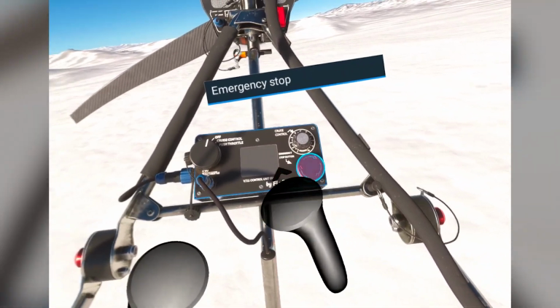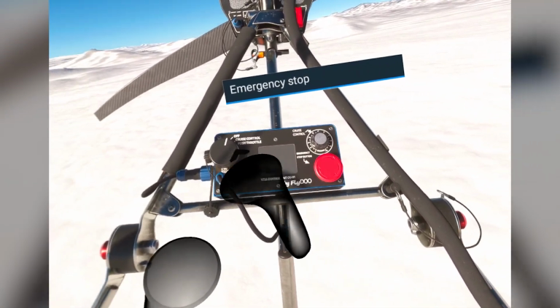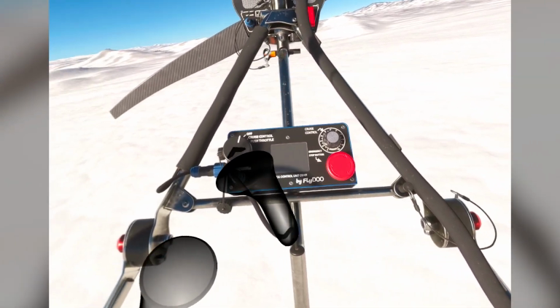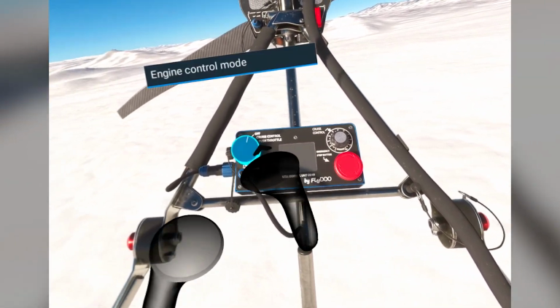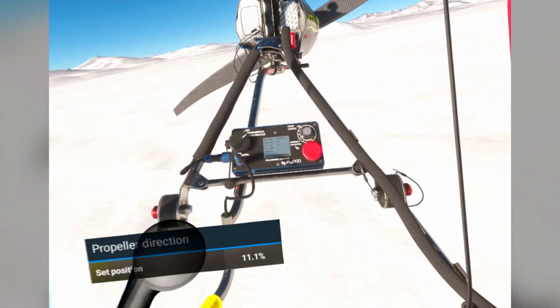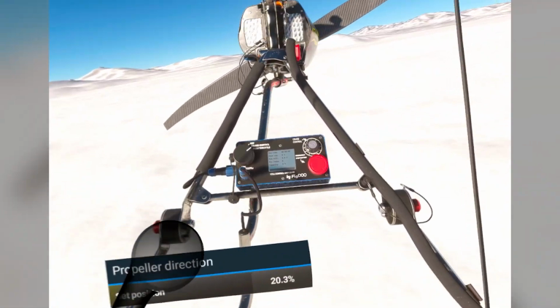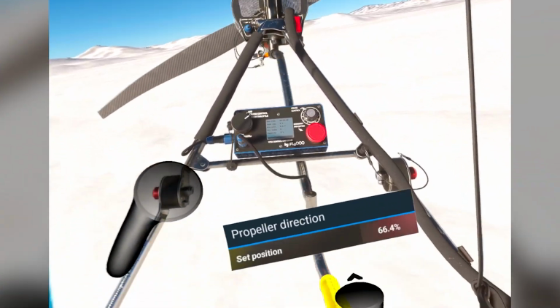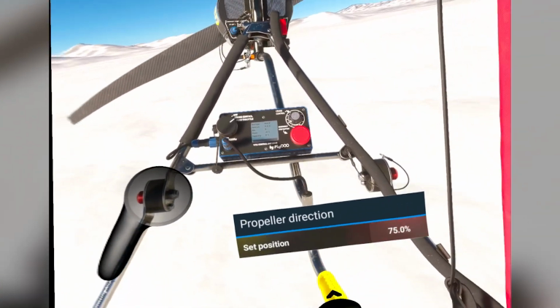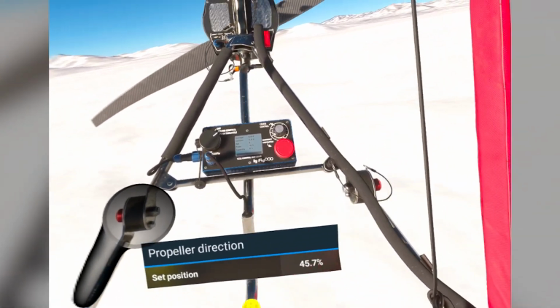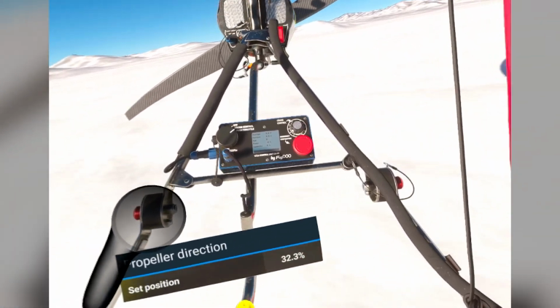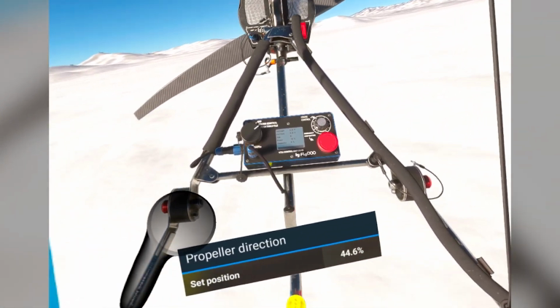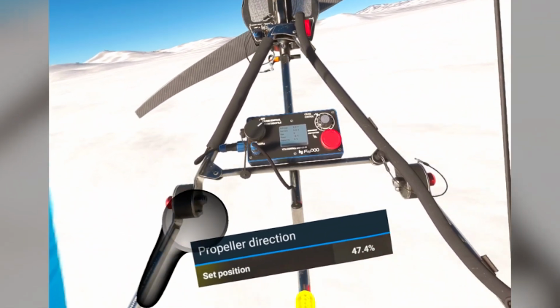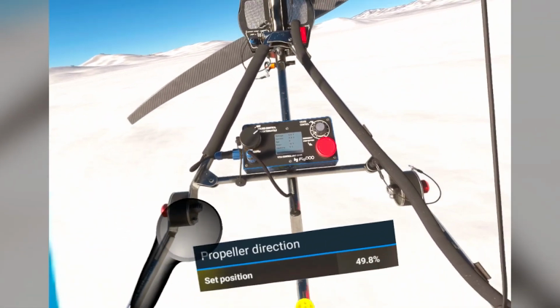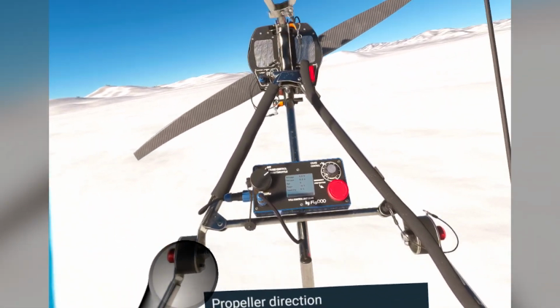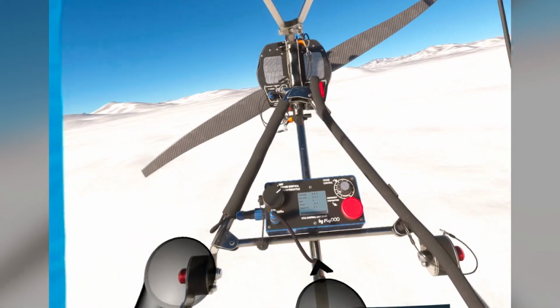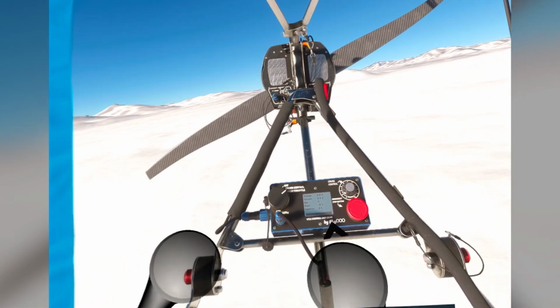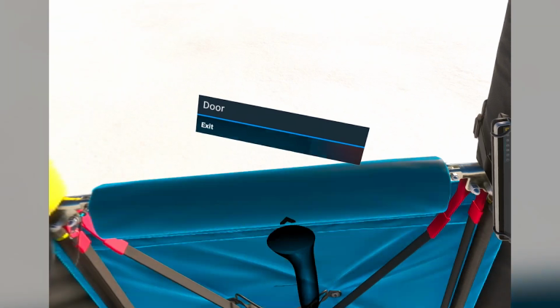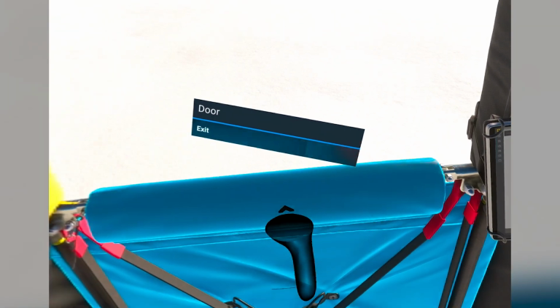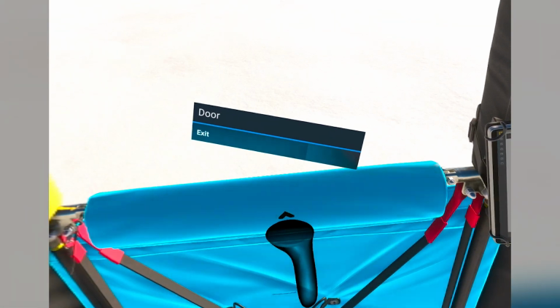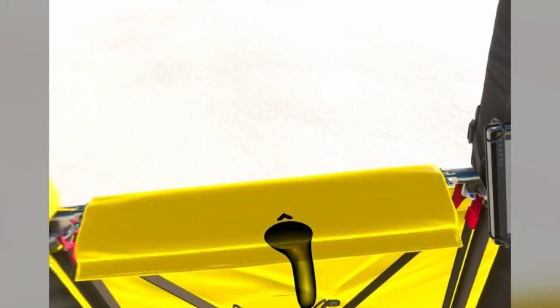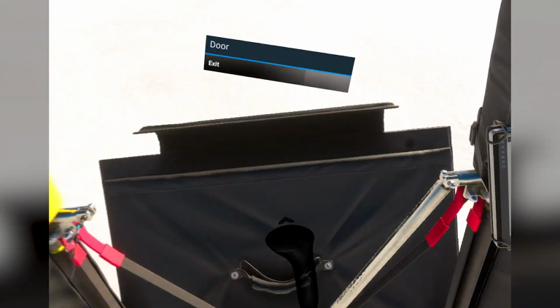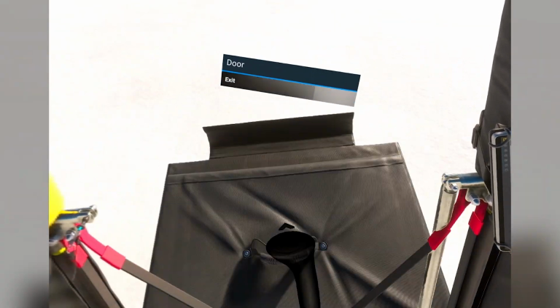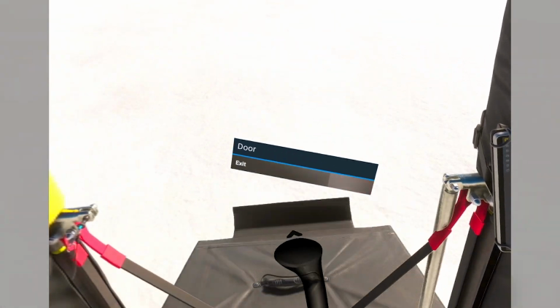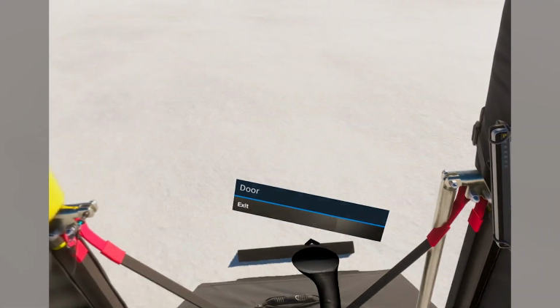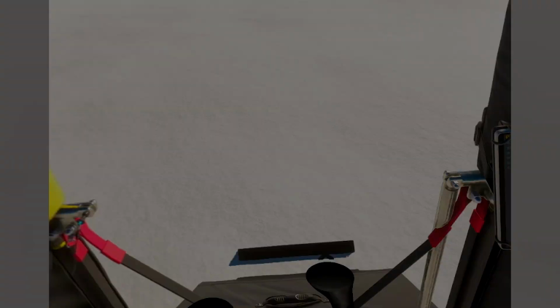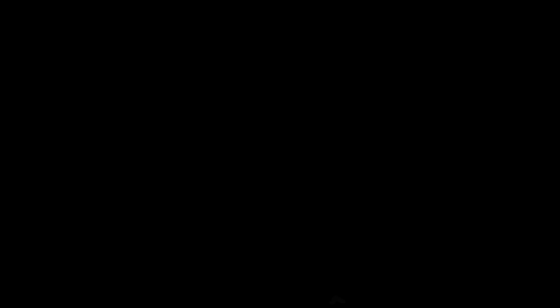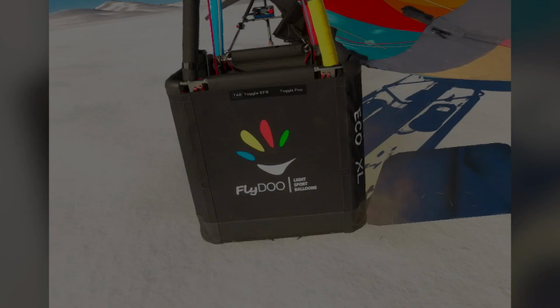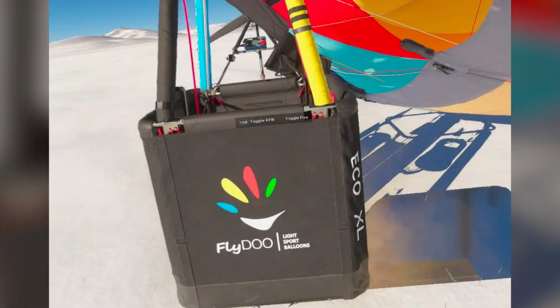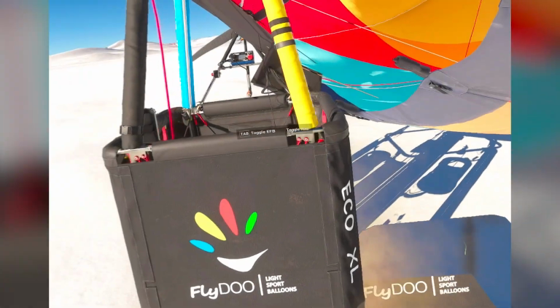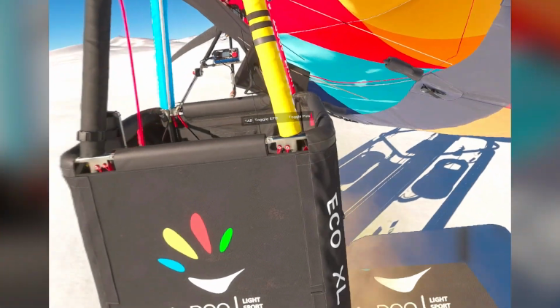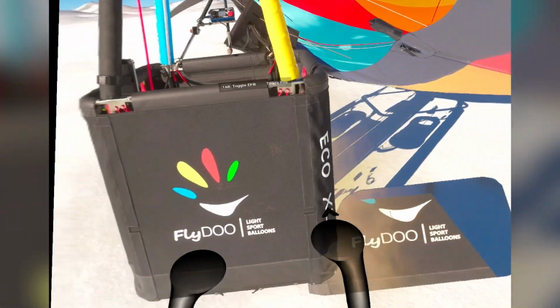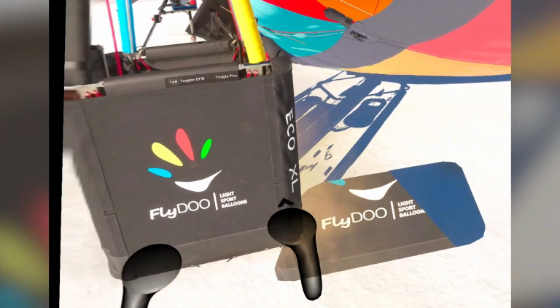It's quite nice to use with VR controls. I can walk outside too.